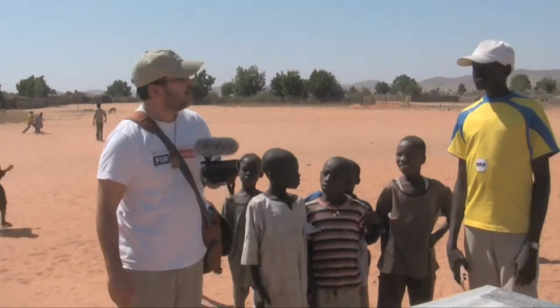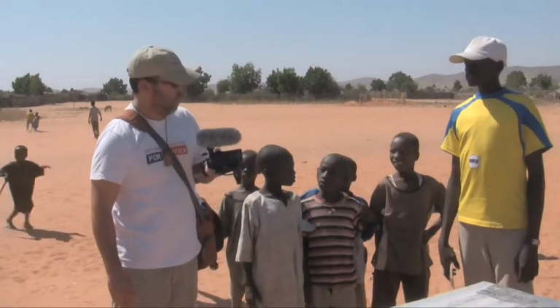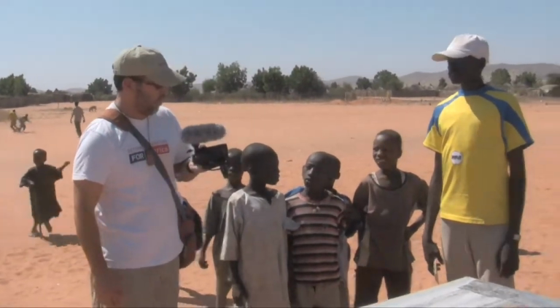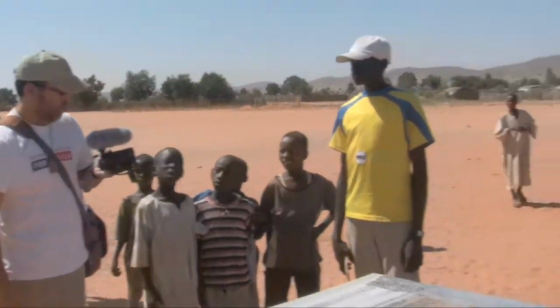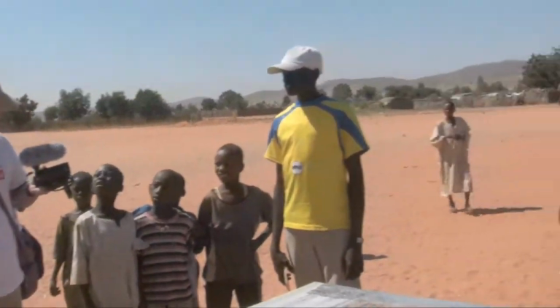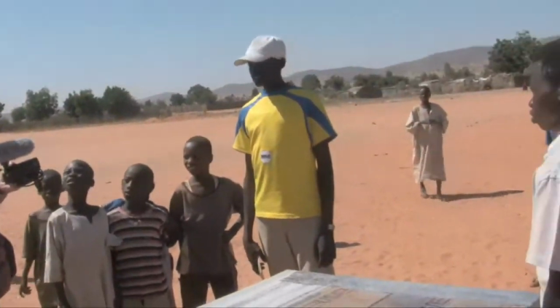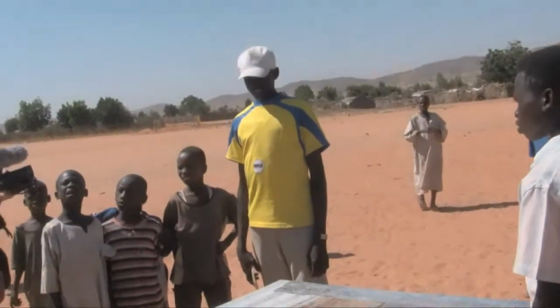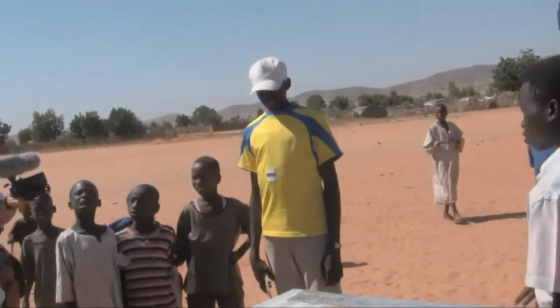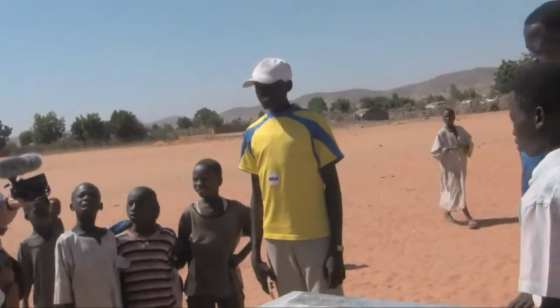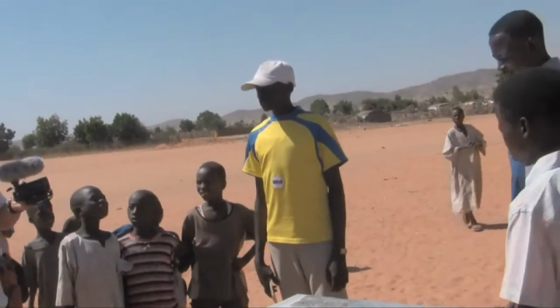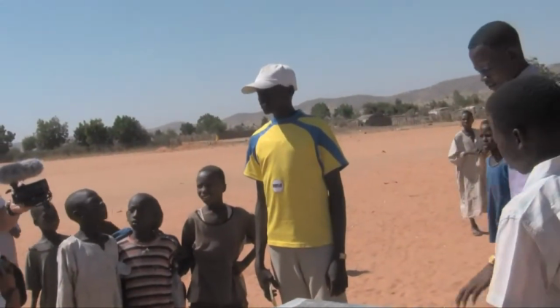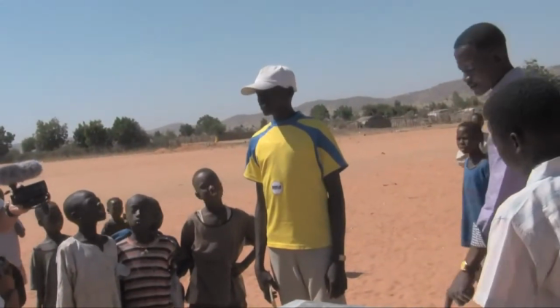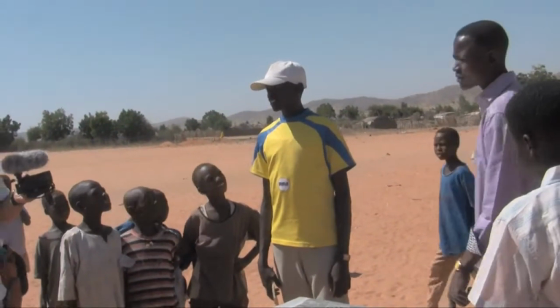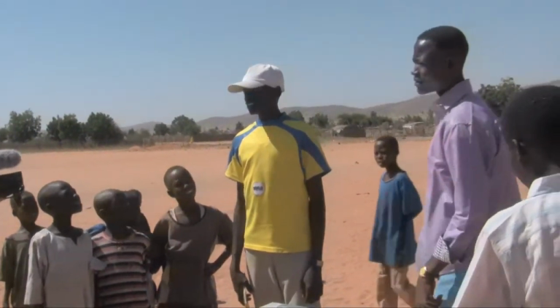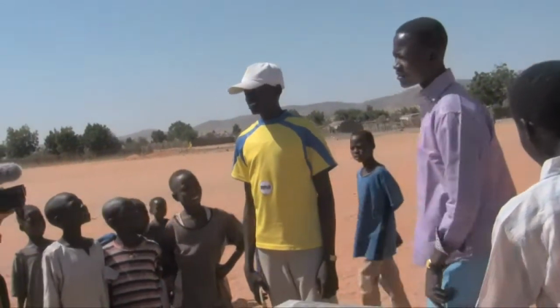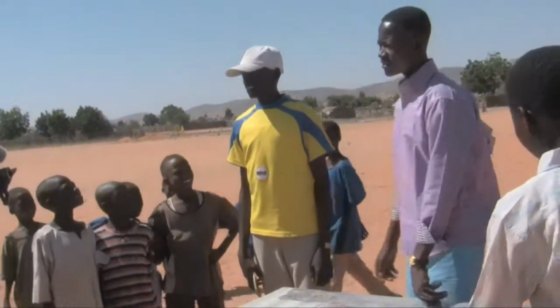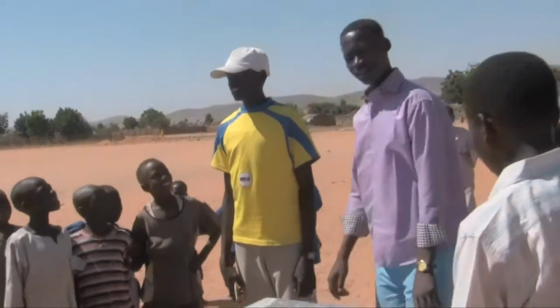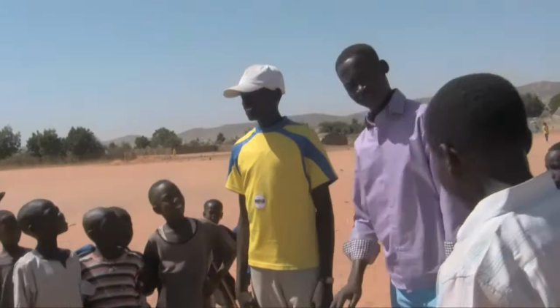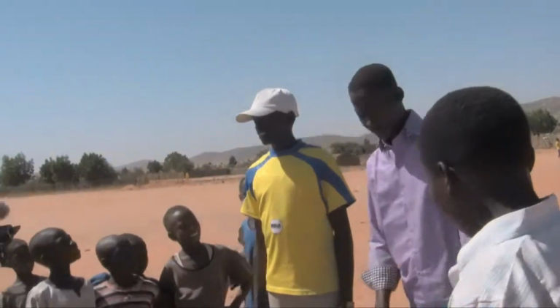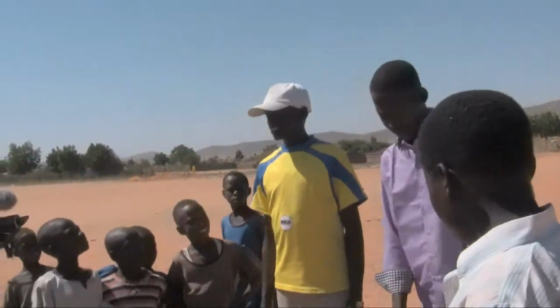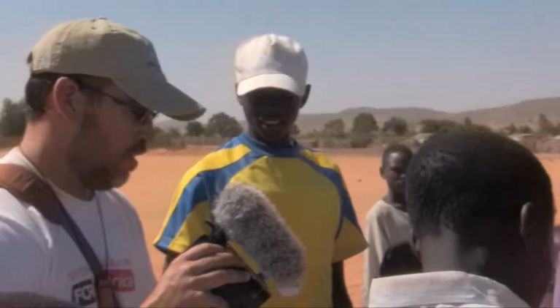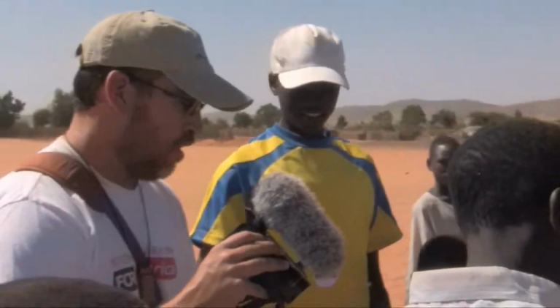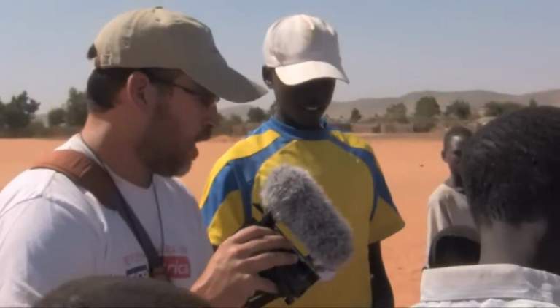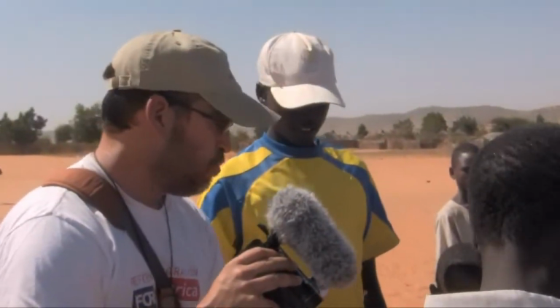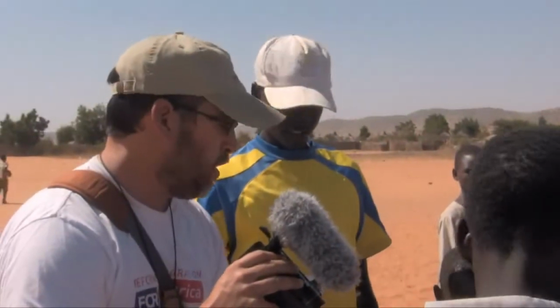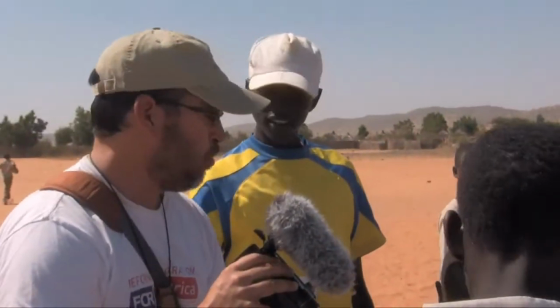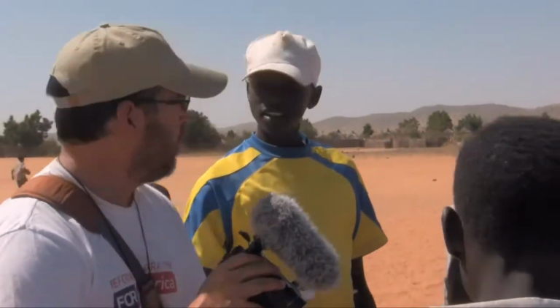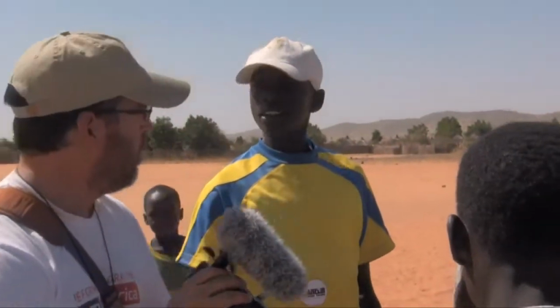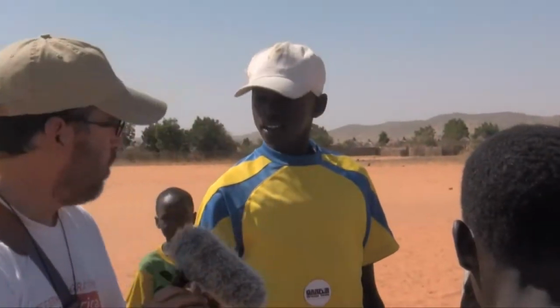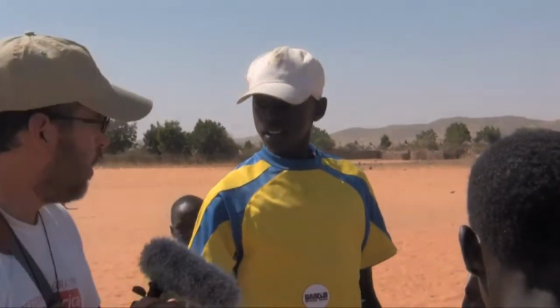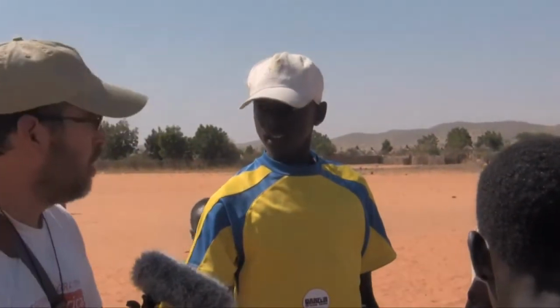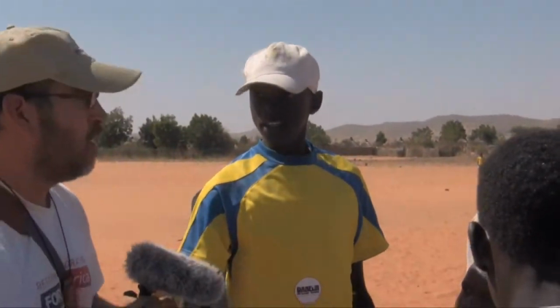What do you think, Rosma? I think it's good. Do you think it's a good table? Yeah. Okay, let's buy this one. Okay.